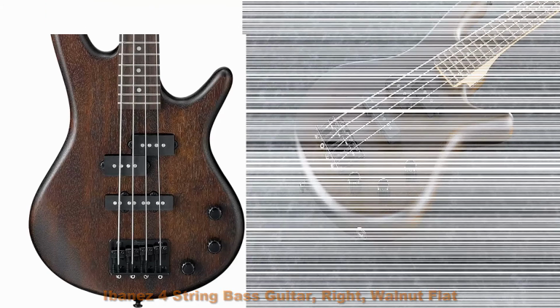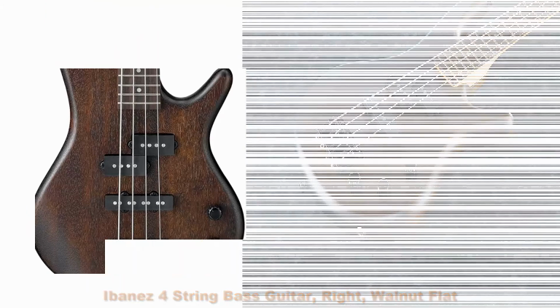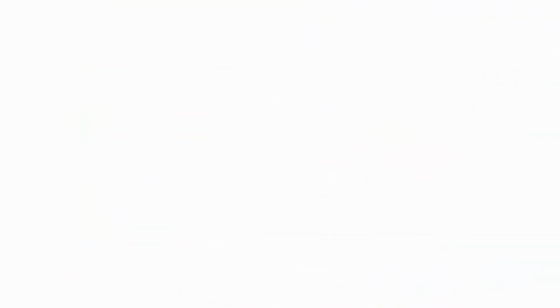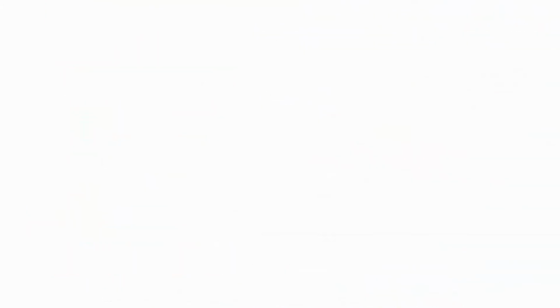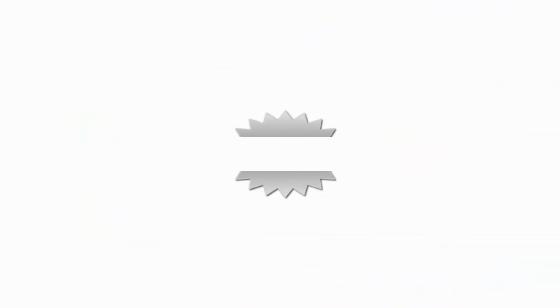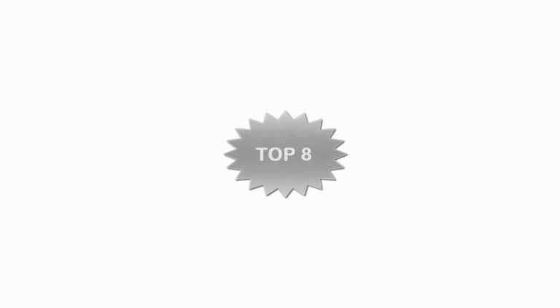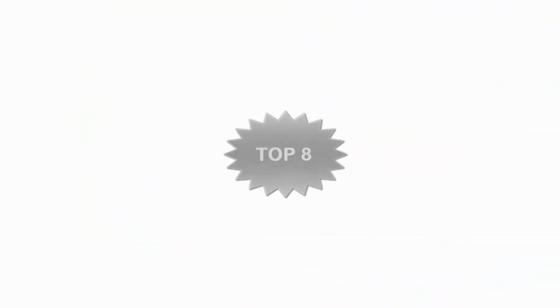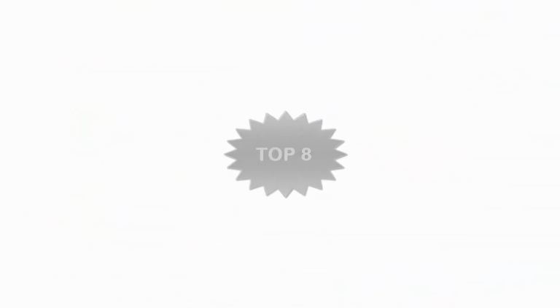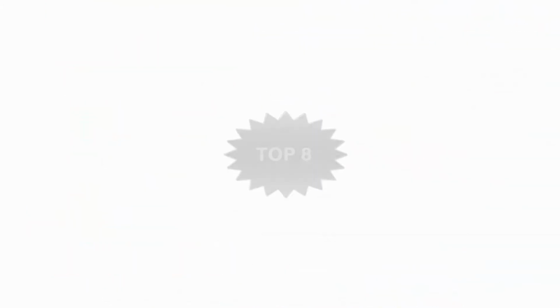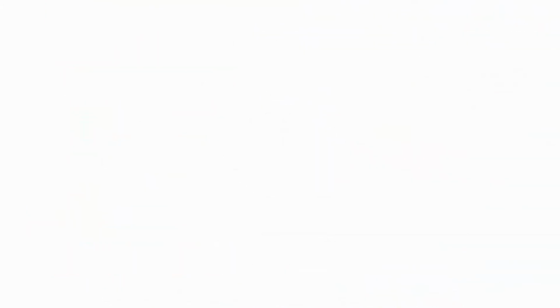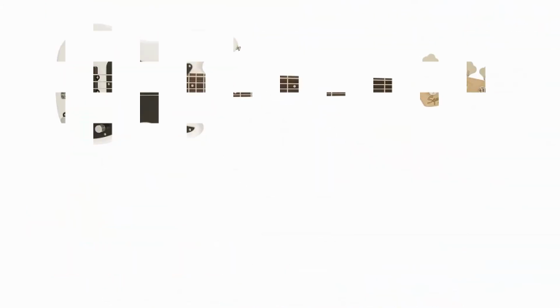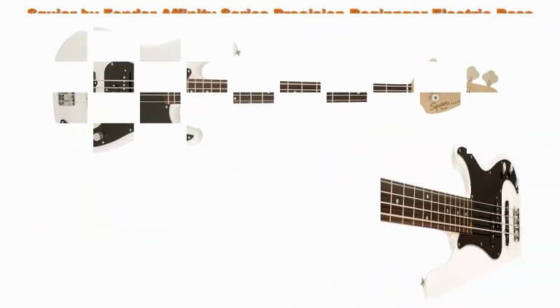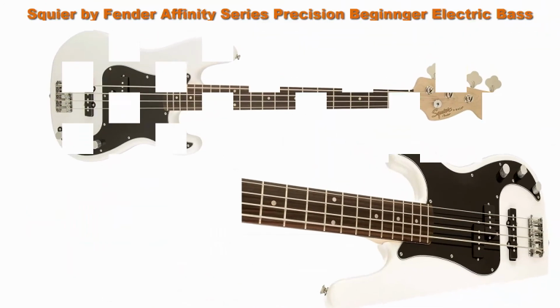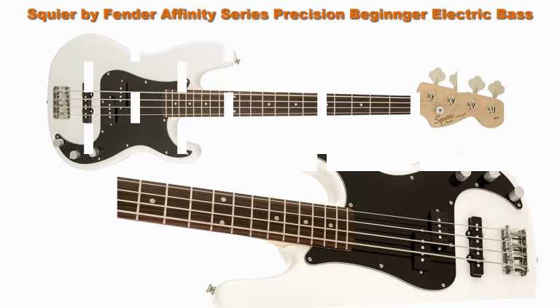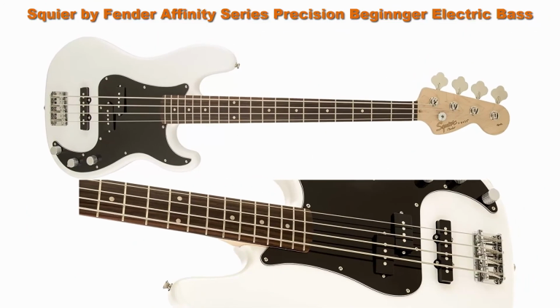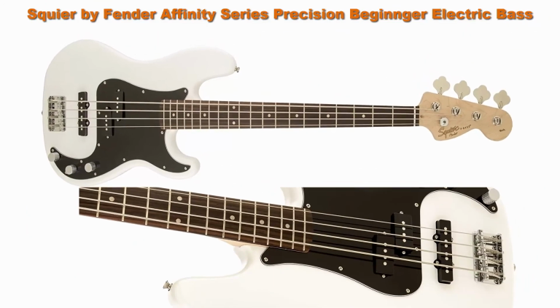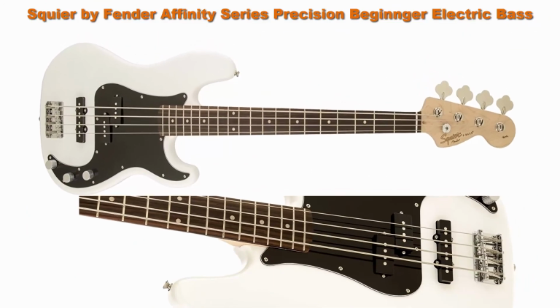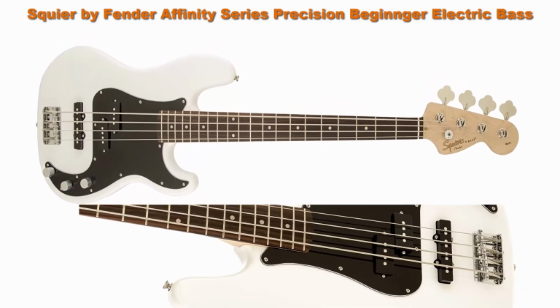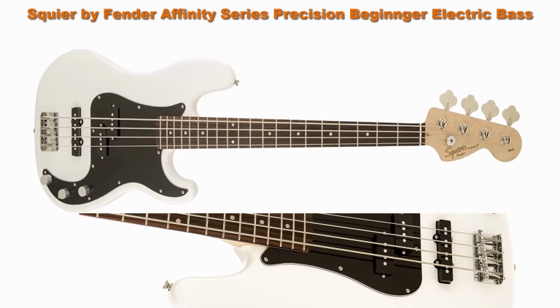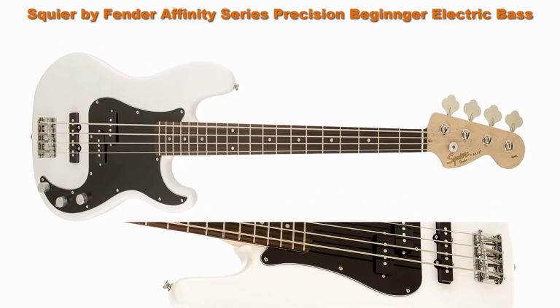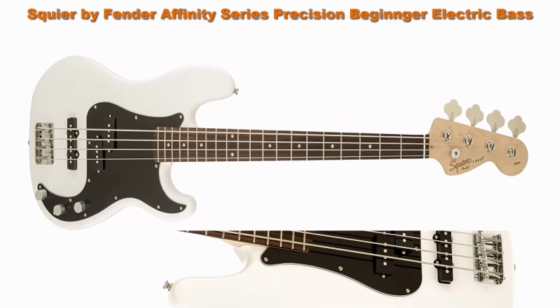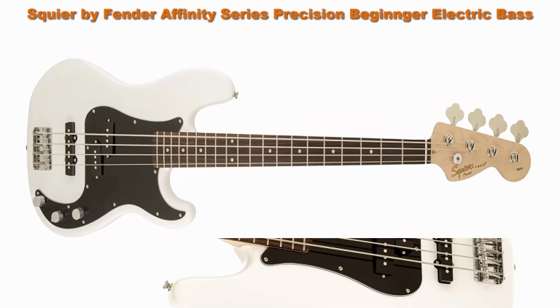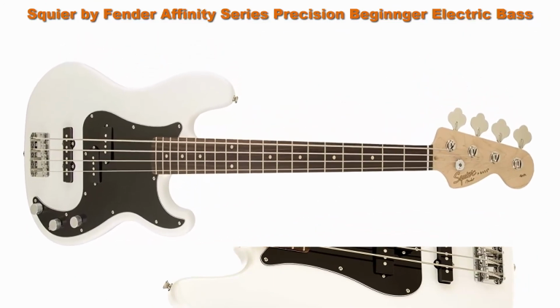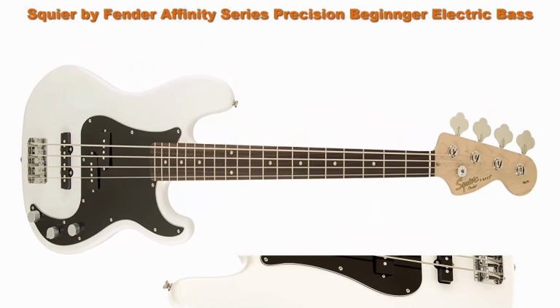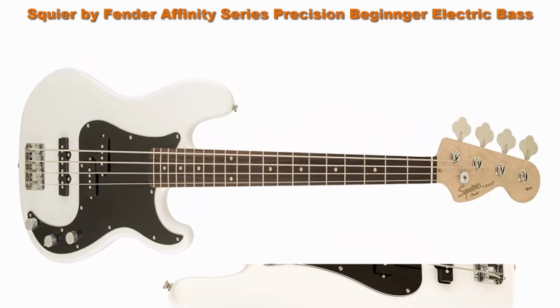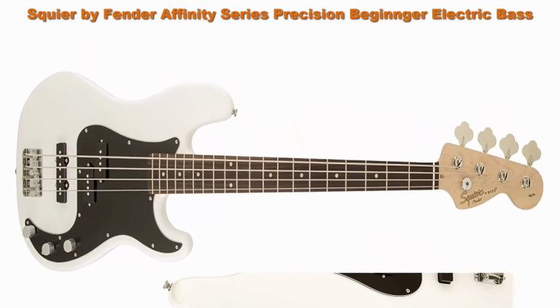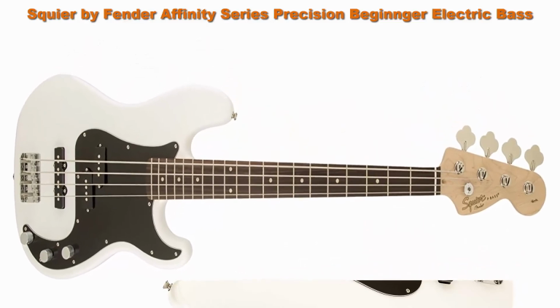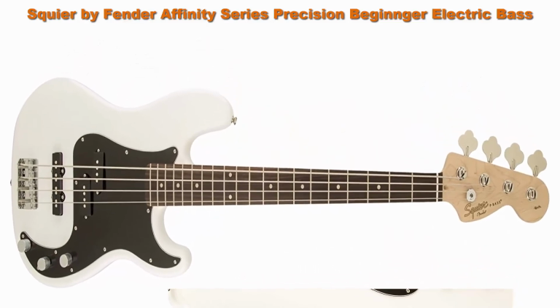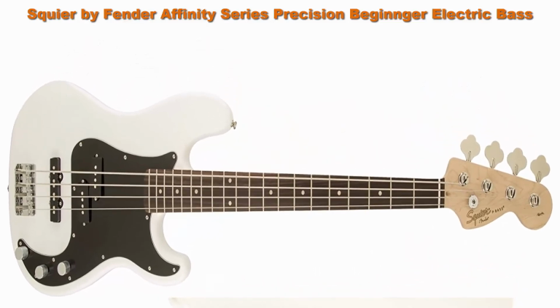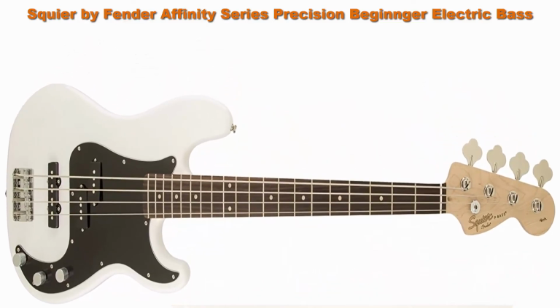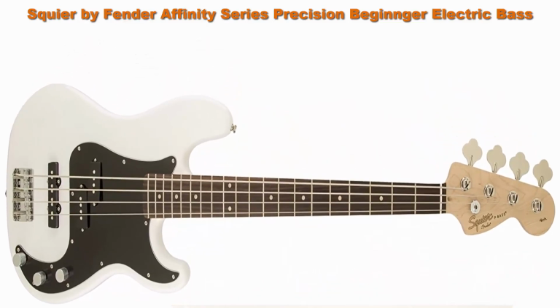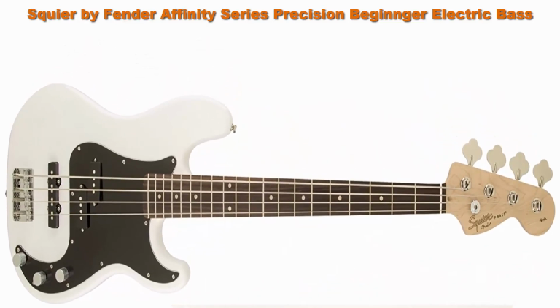Top 8. Squier by Fender Affinity Series Precision Bass PJ electric bass, Olympic White.